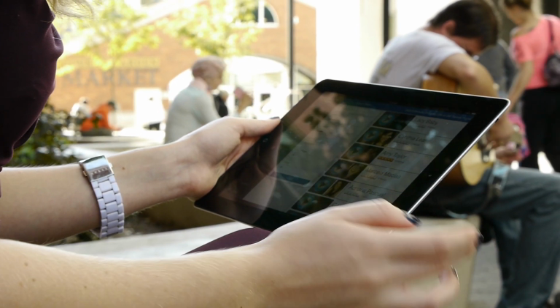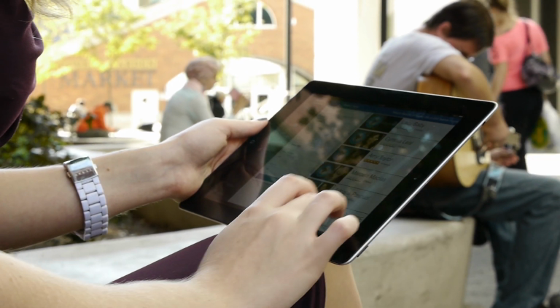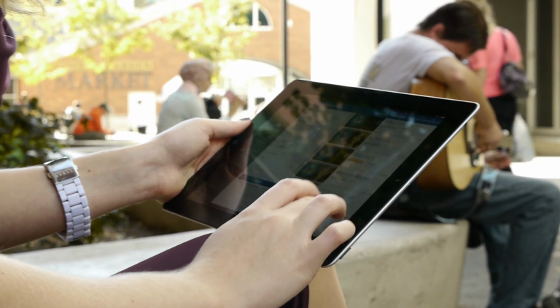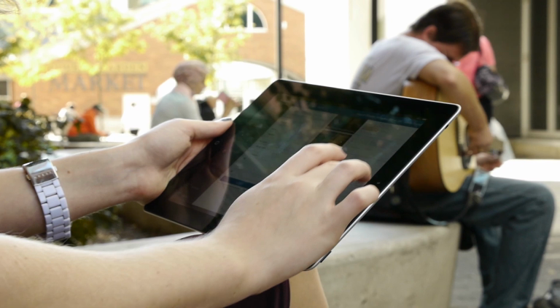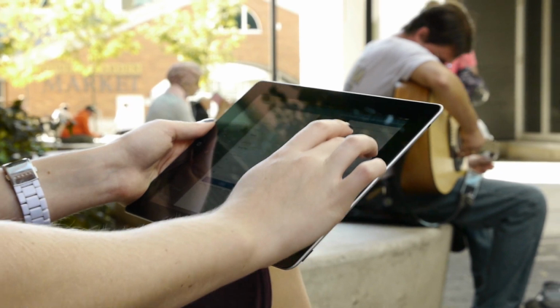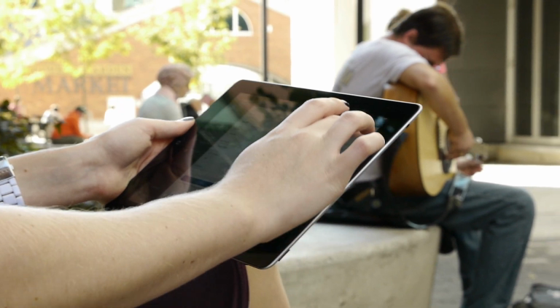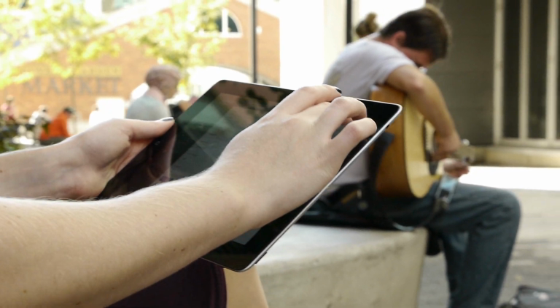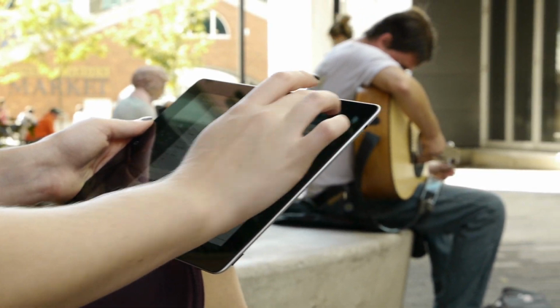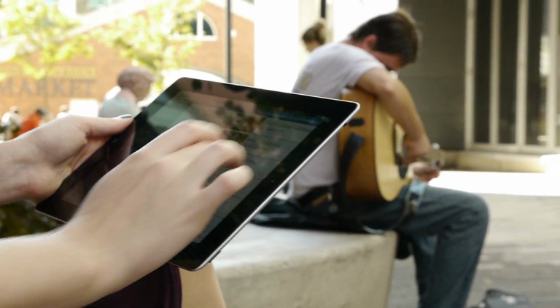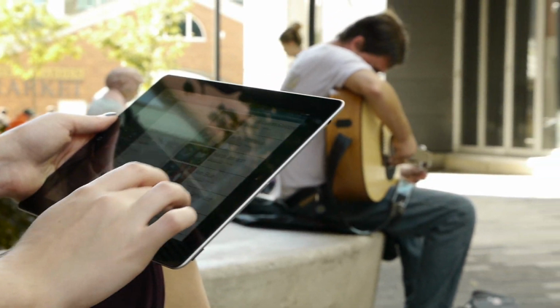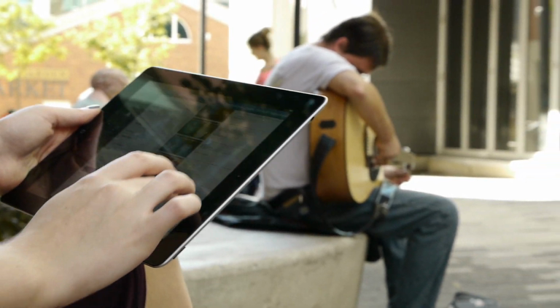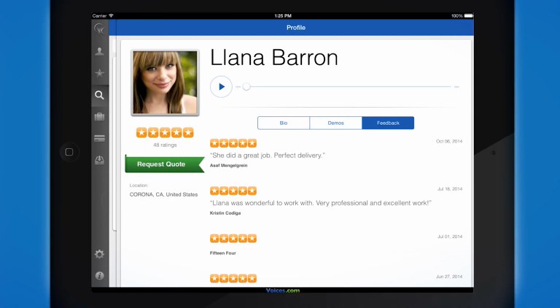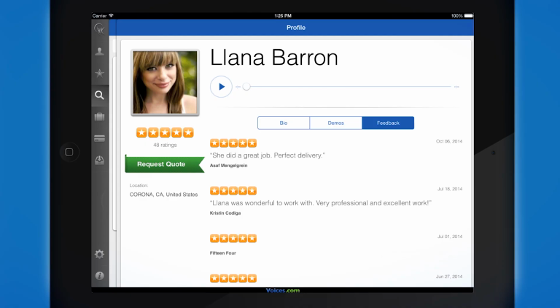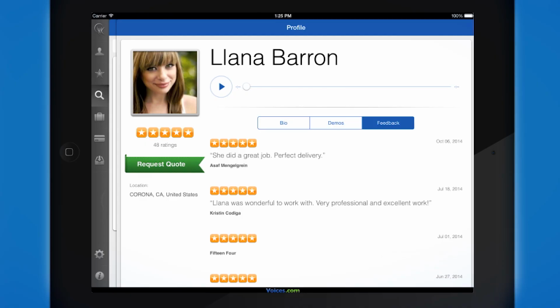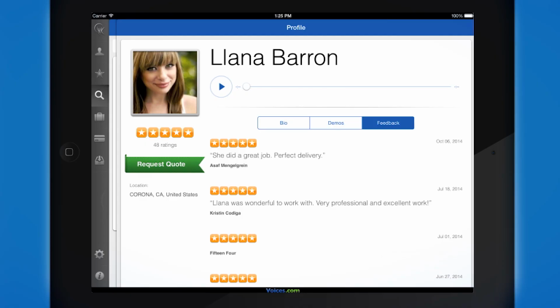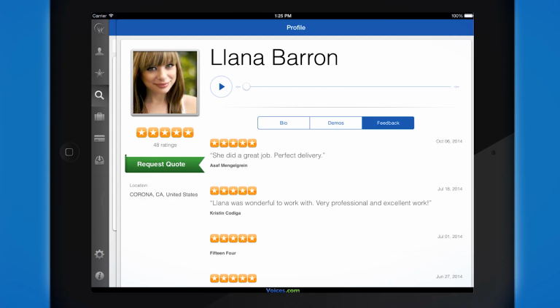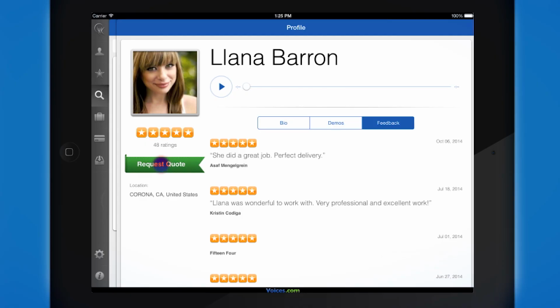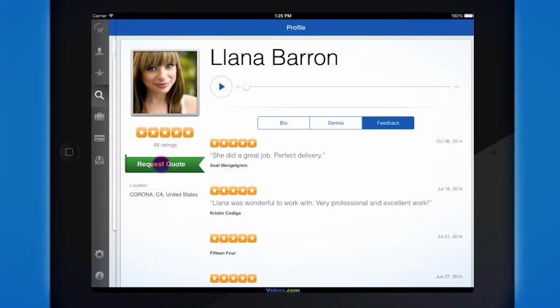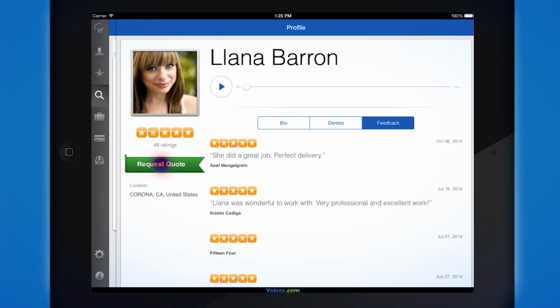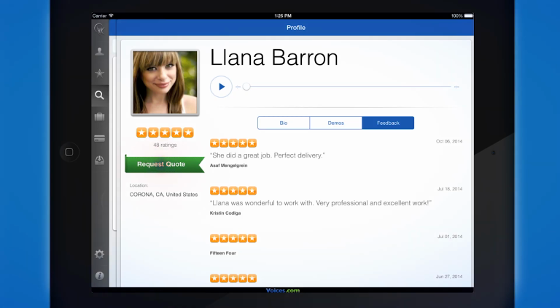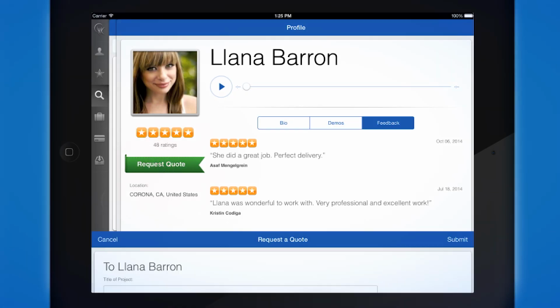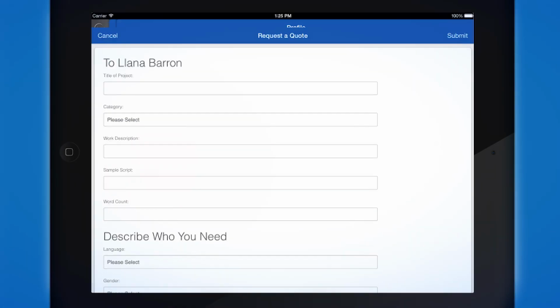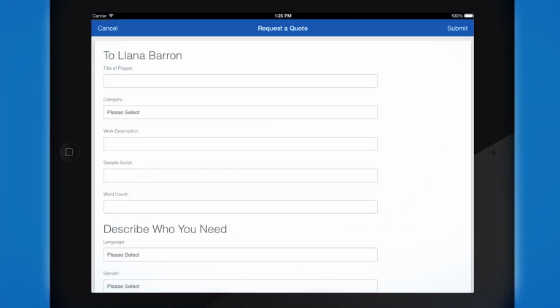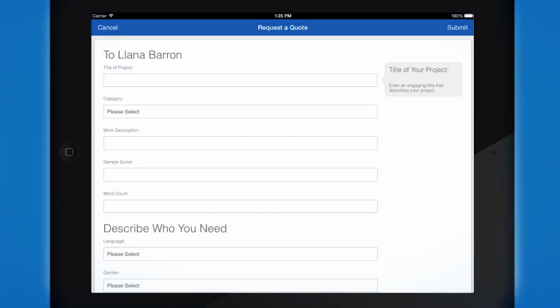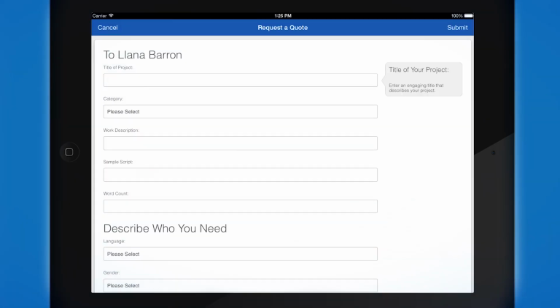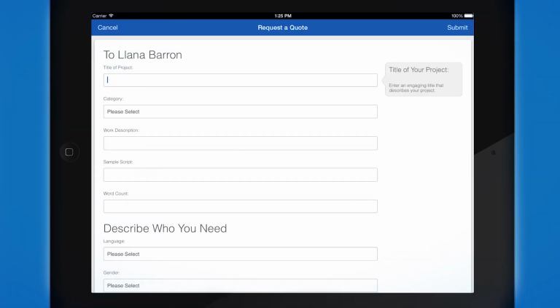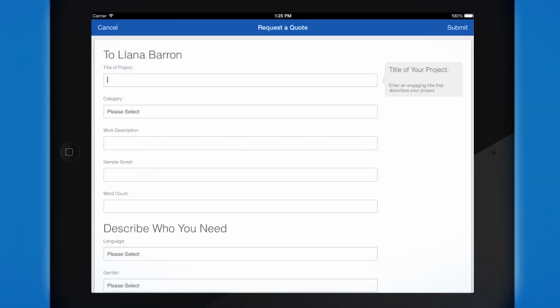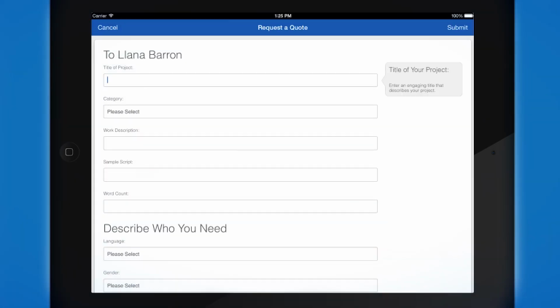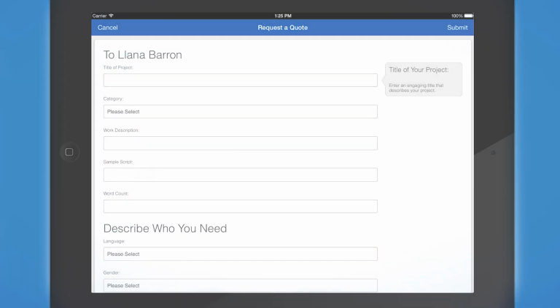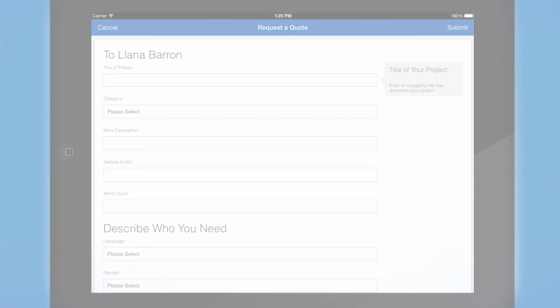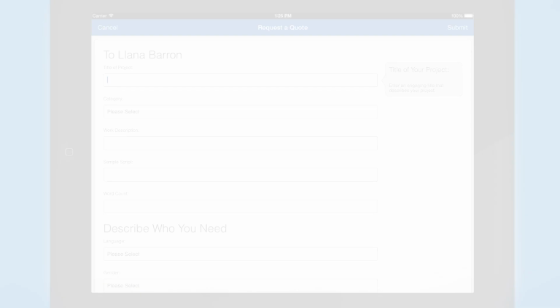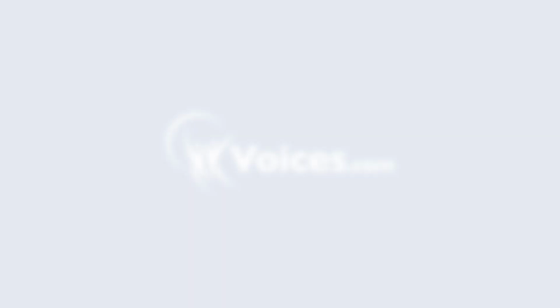Once you have picked a voice for your project, simply tap Request Quote to connect with talent right away.